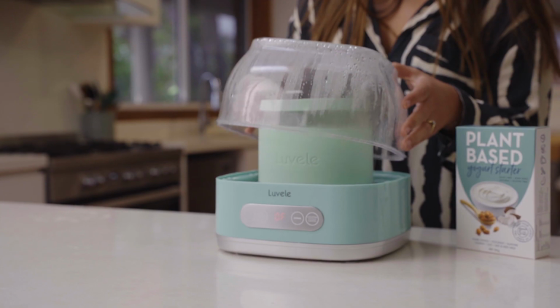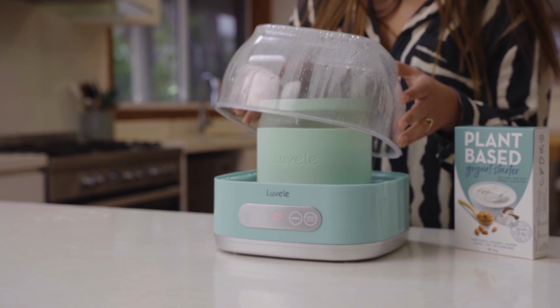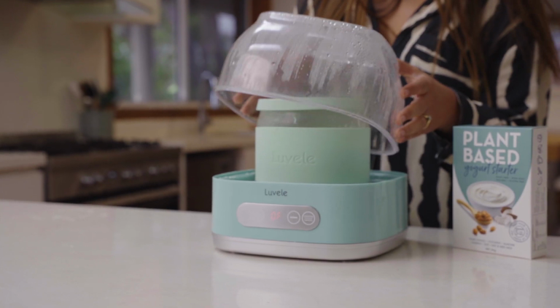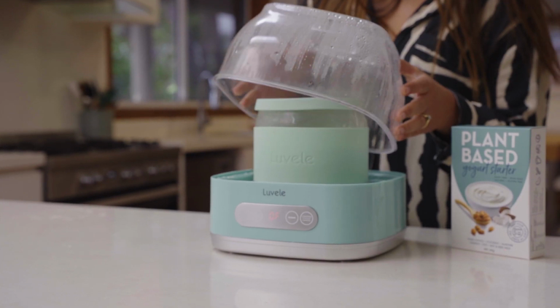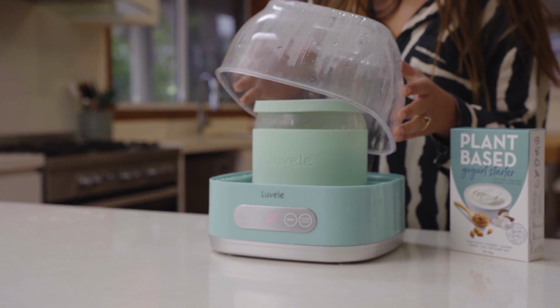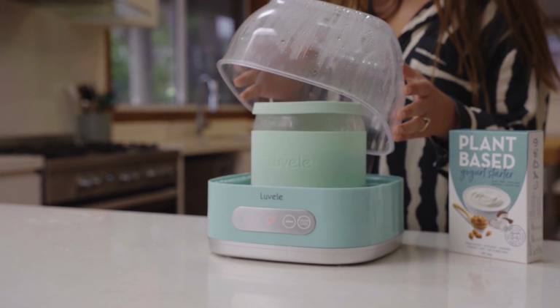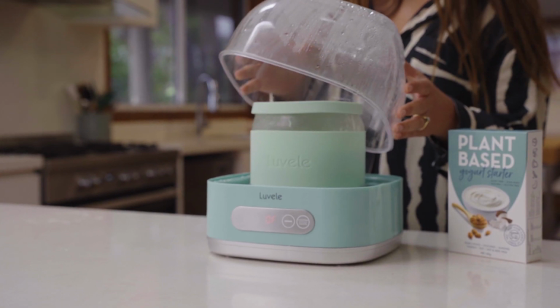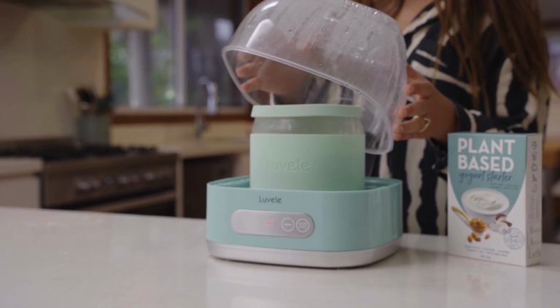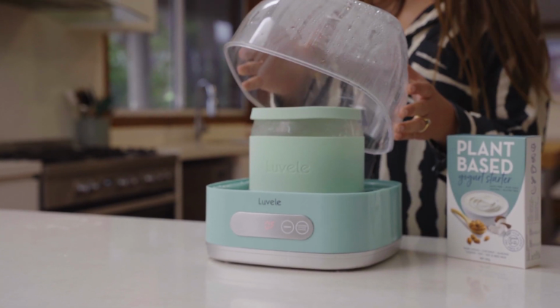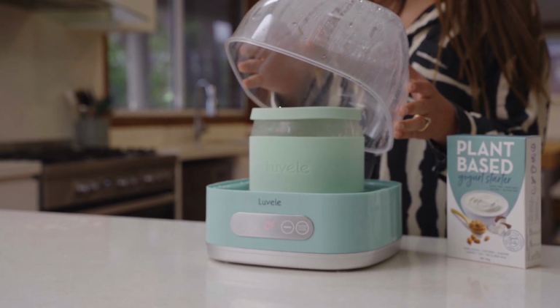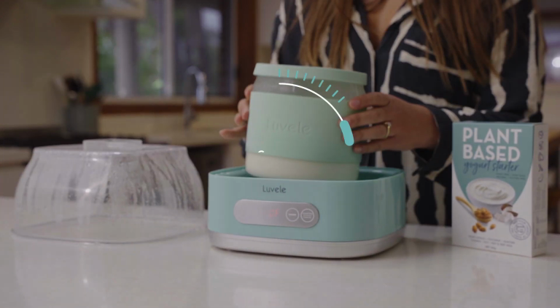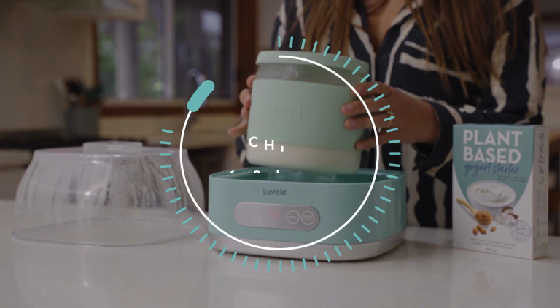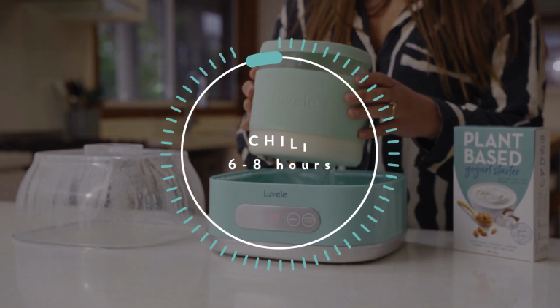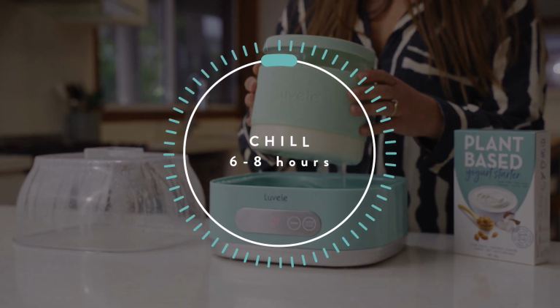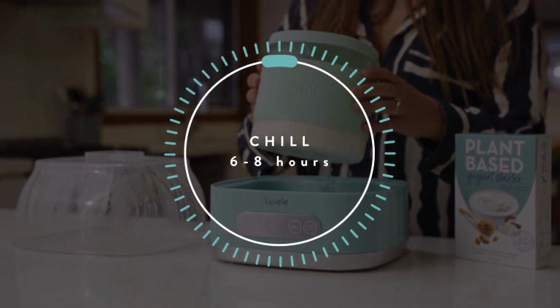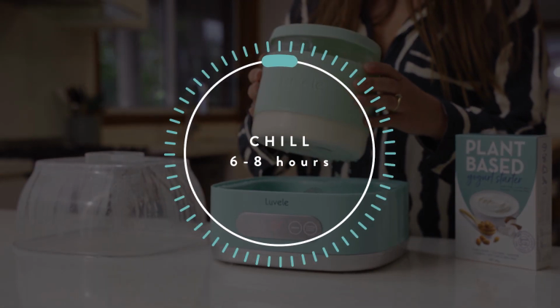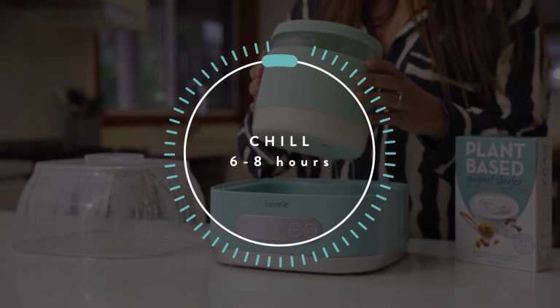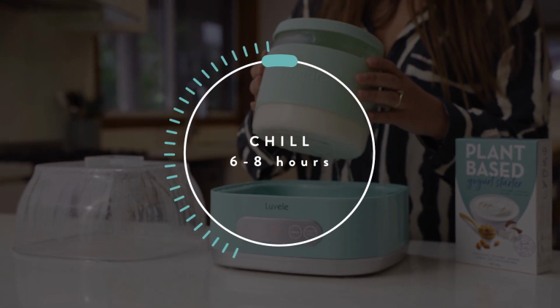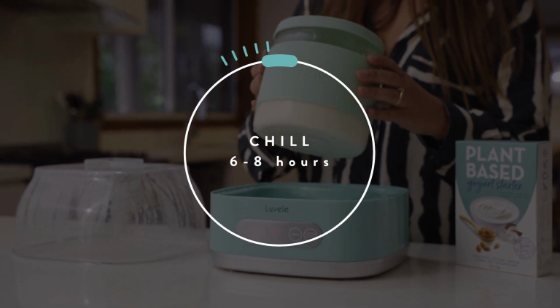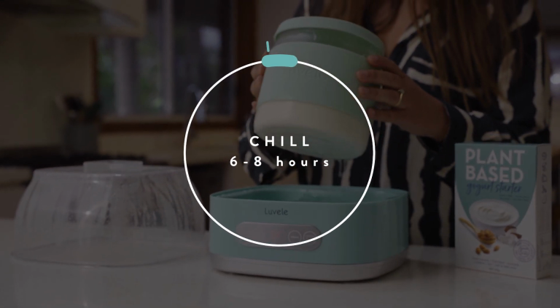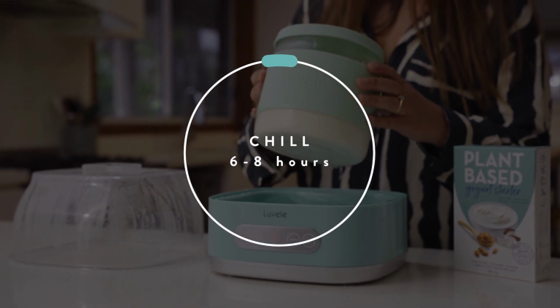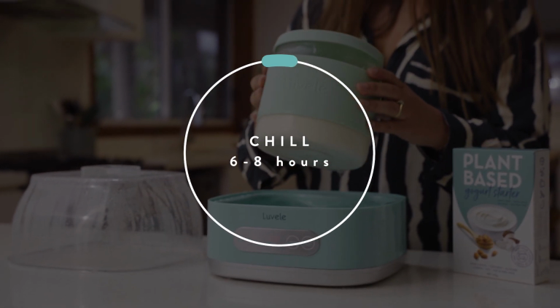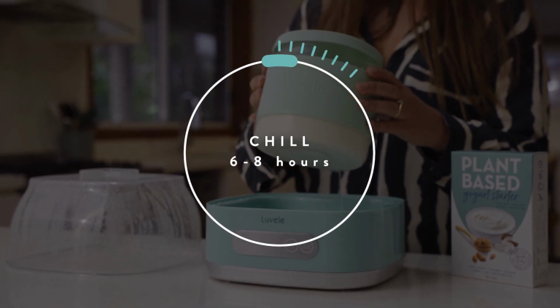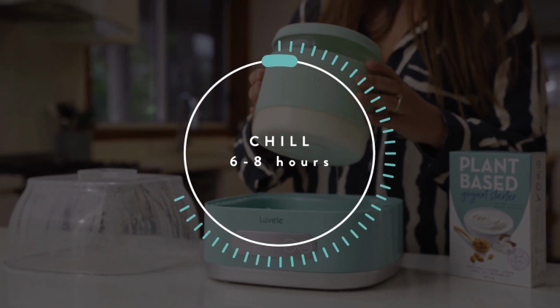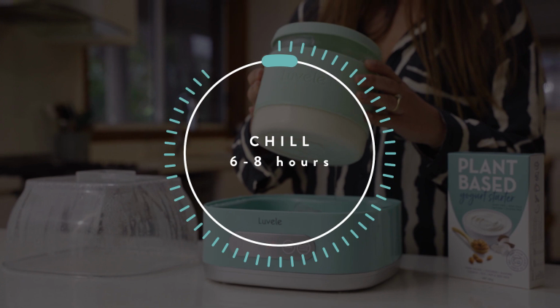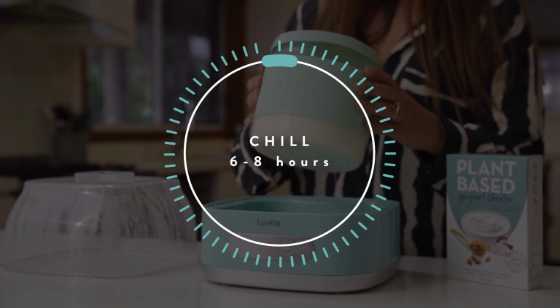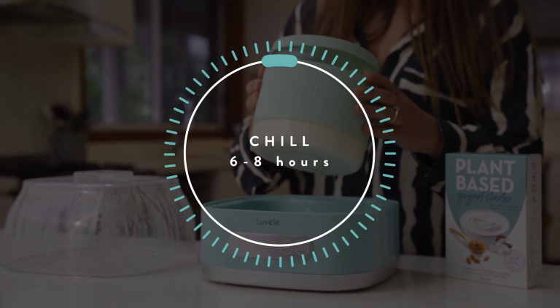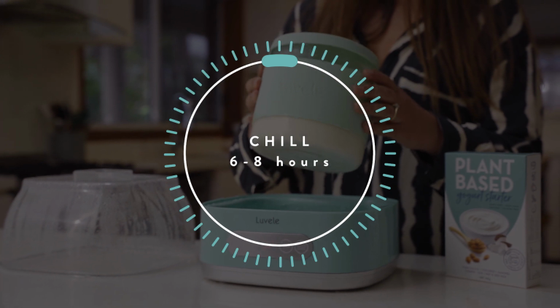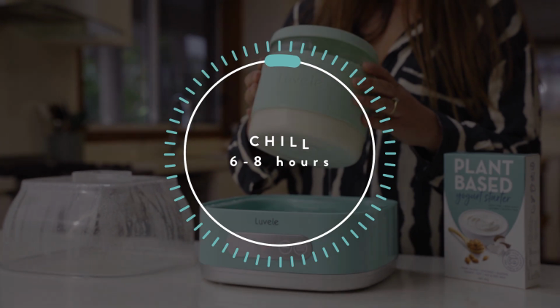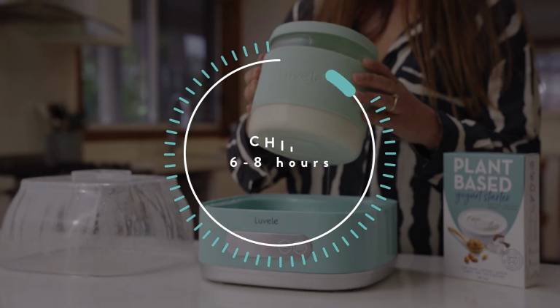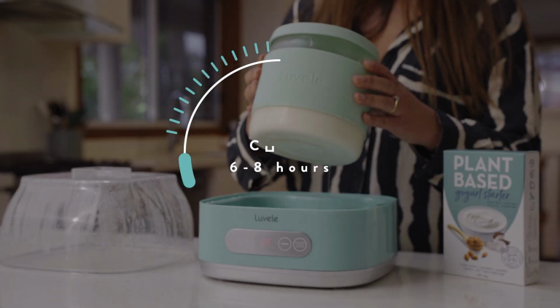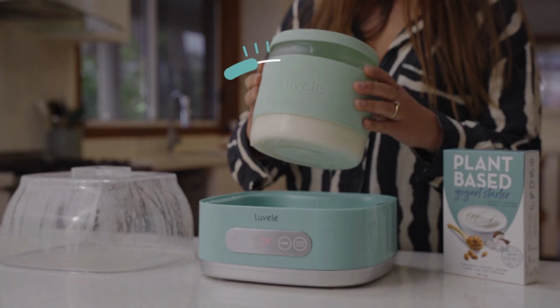When the time is up, remove the jar and then place it into the fridge to chill and set for at least six hours.